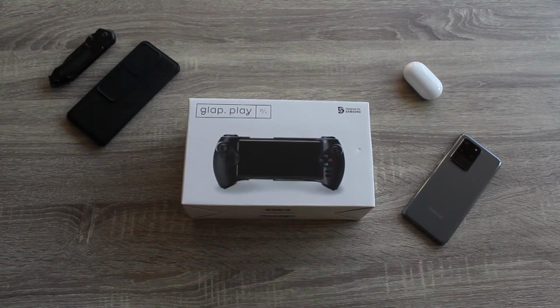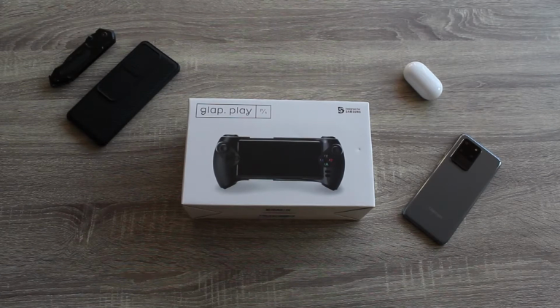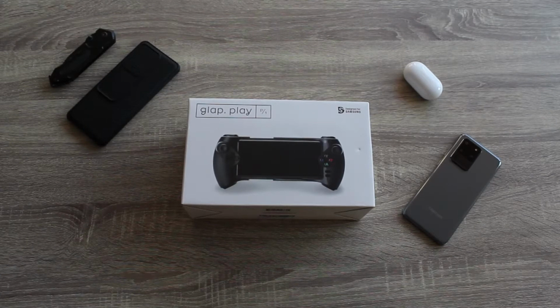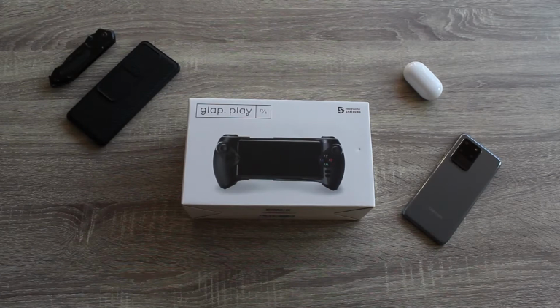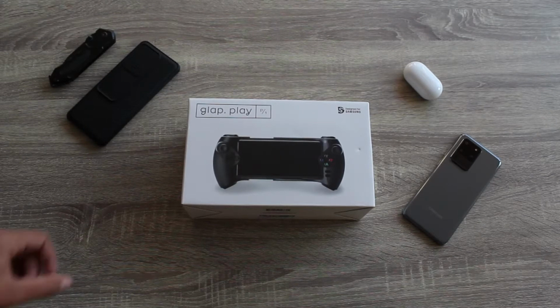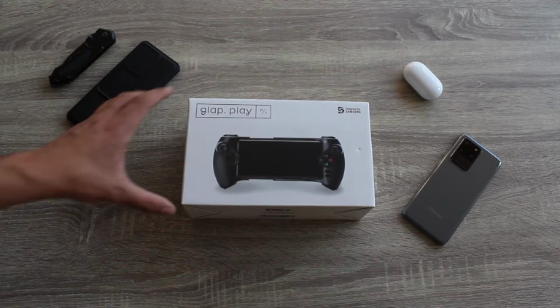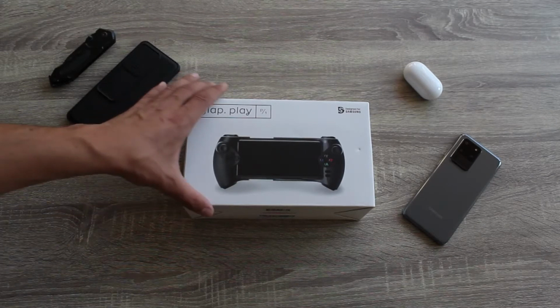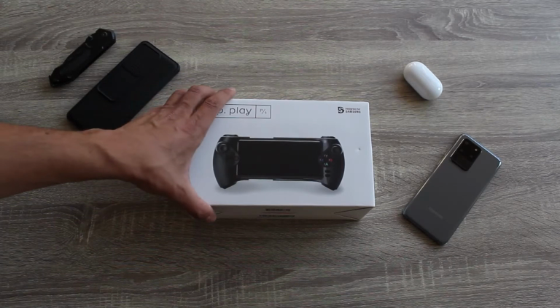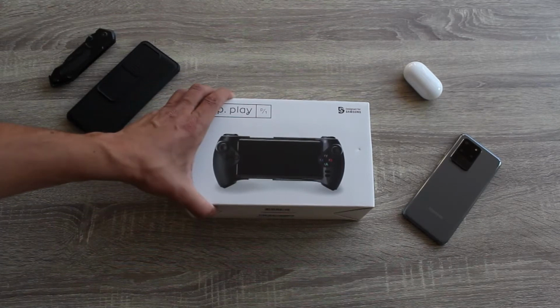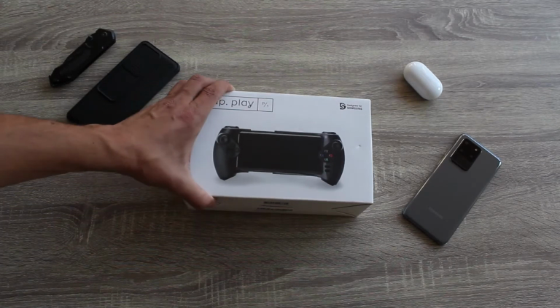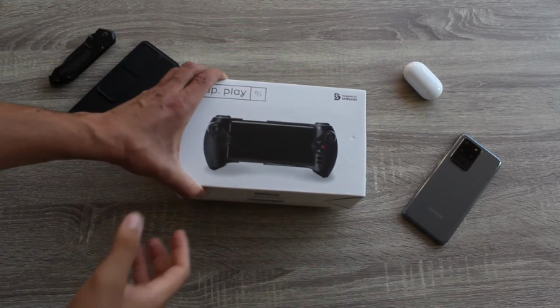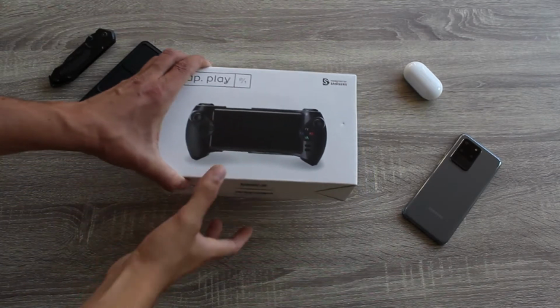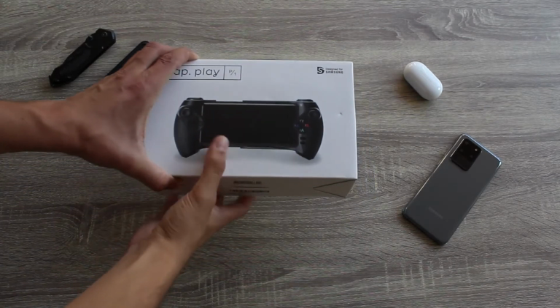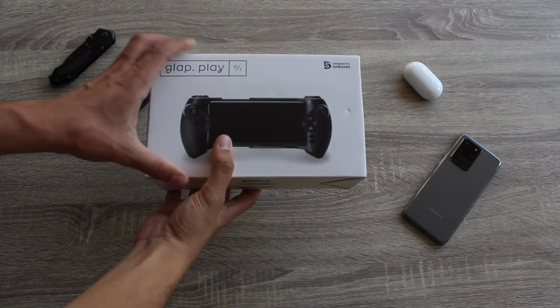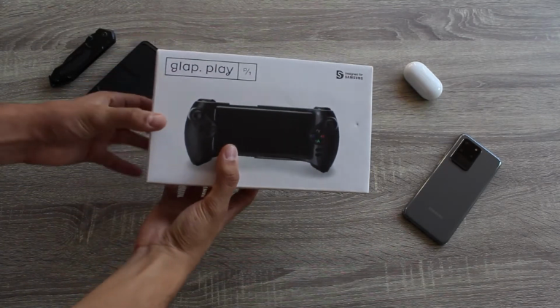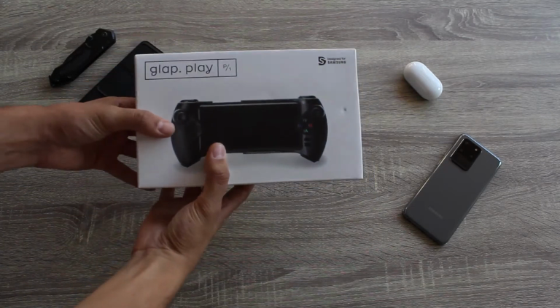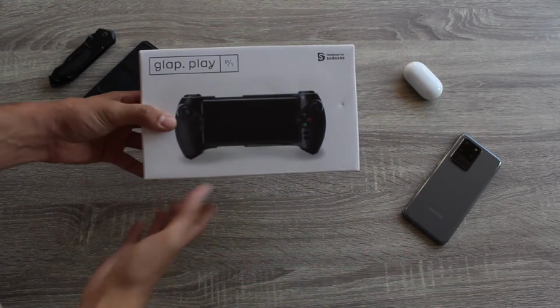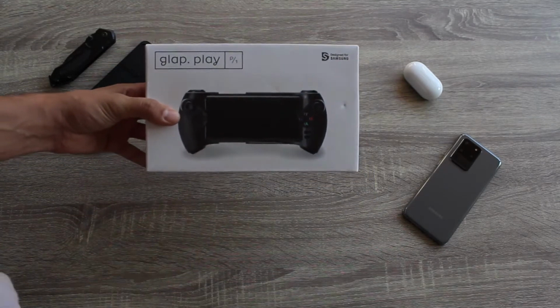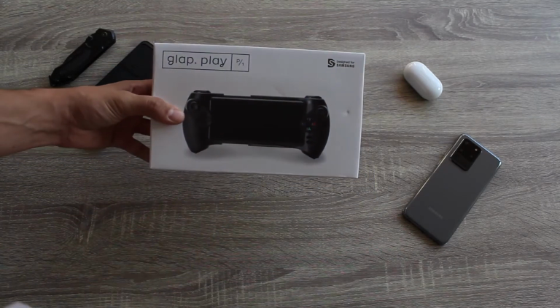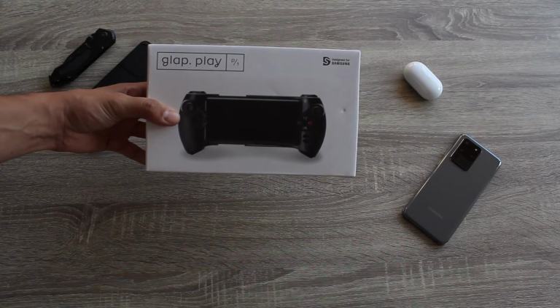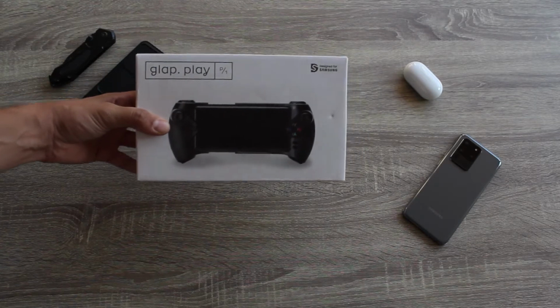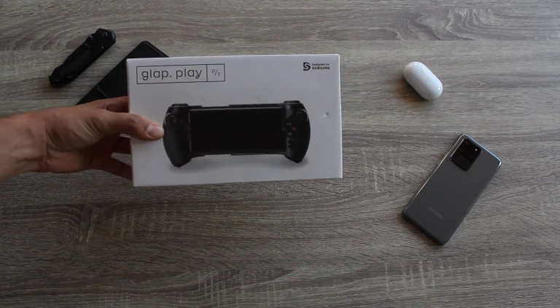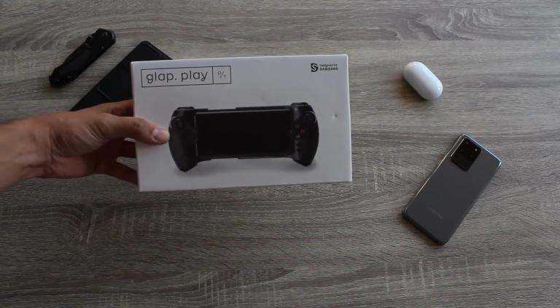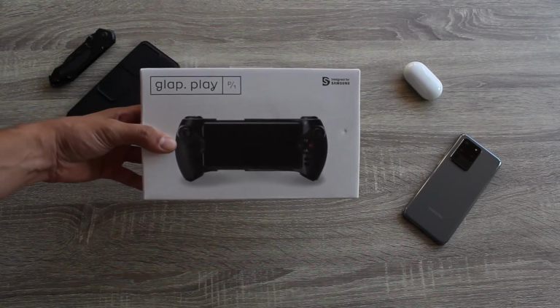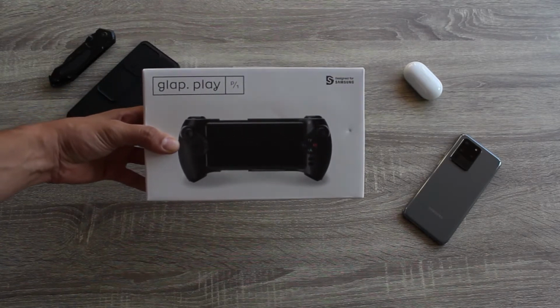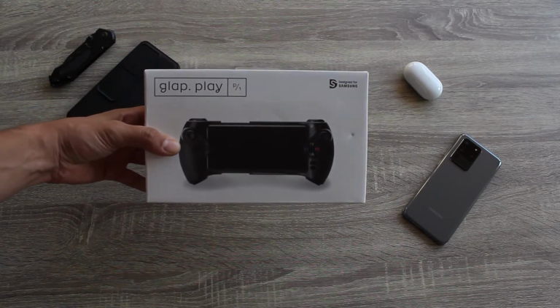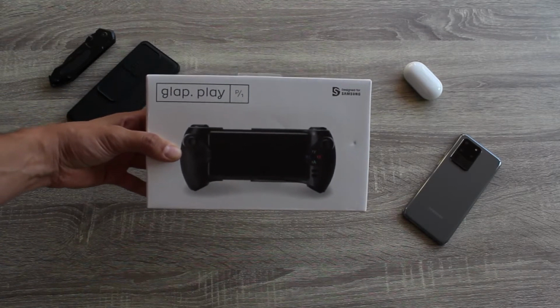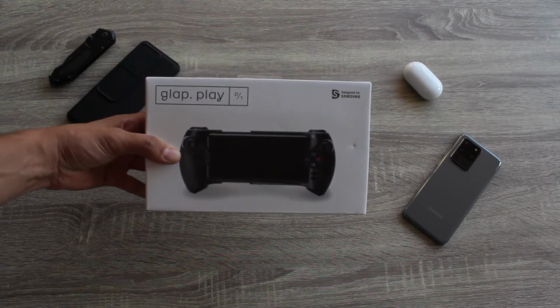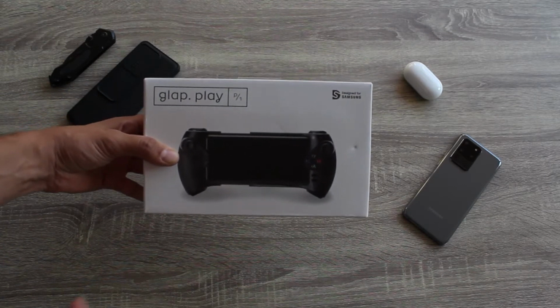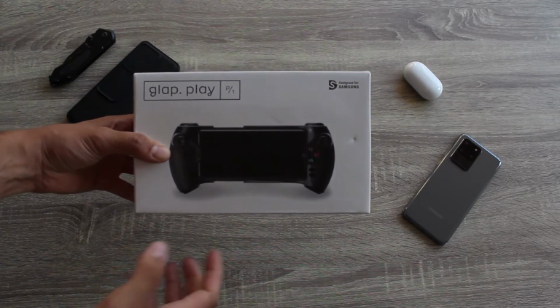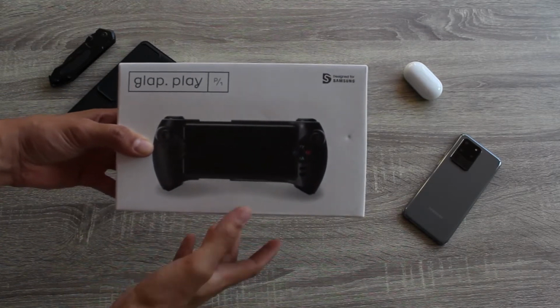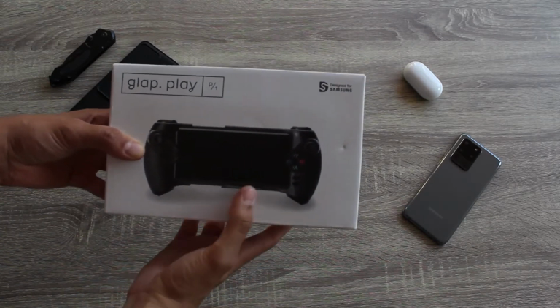Hey, what's up everyone. In this video we are going to take a look at the Glab controller, which should make mobile gaming more comfortable.